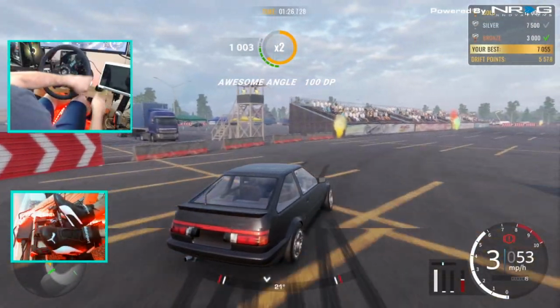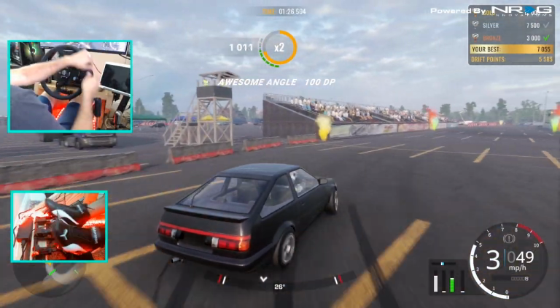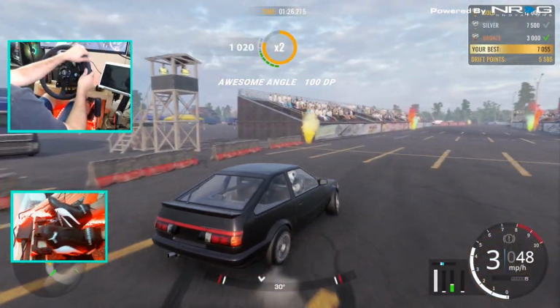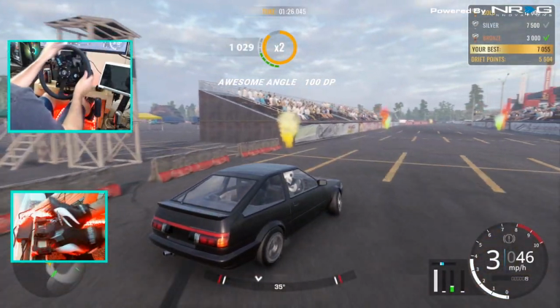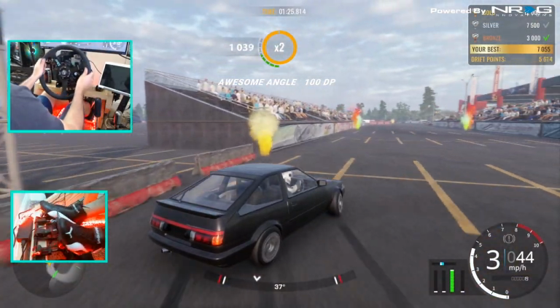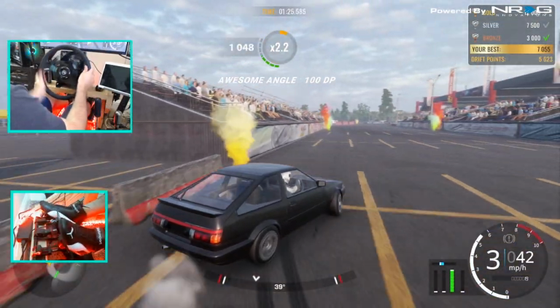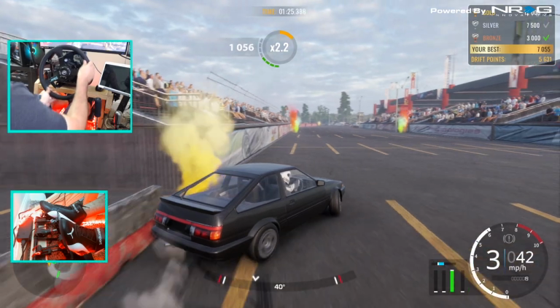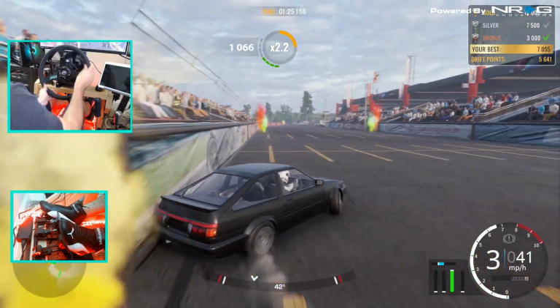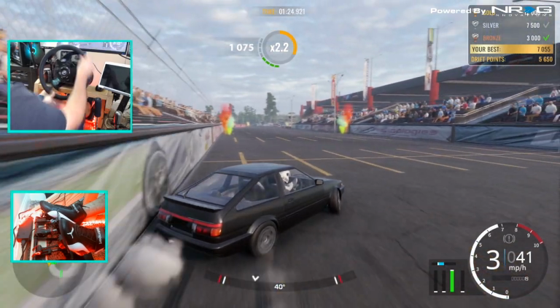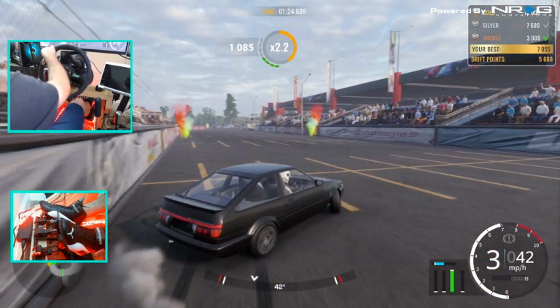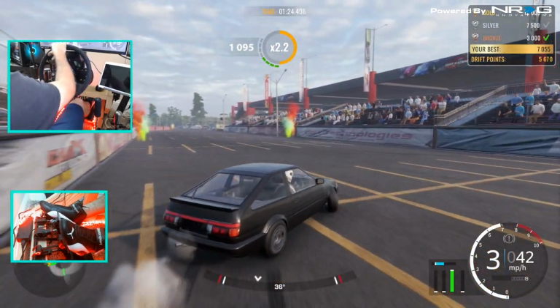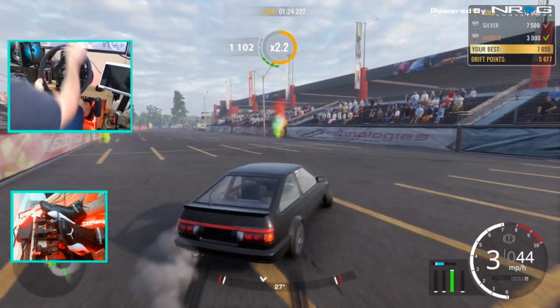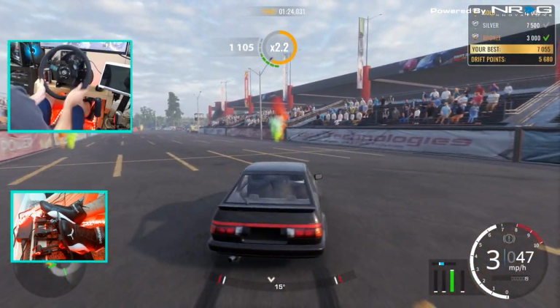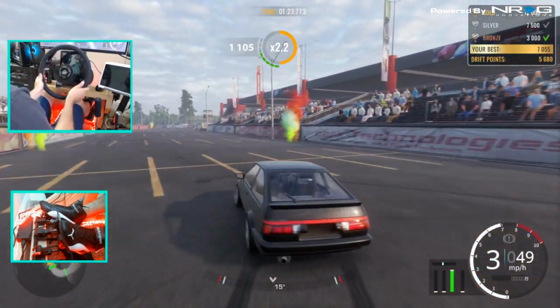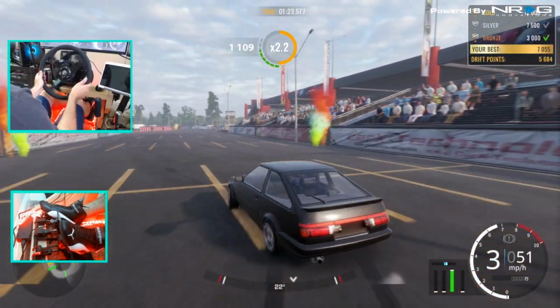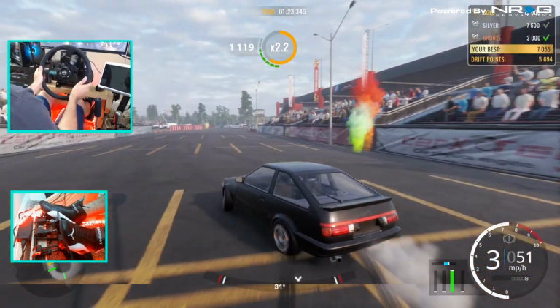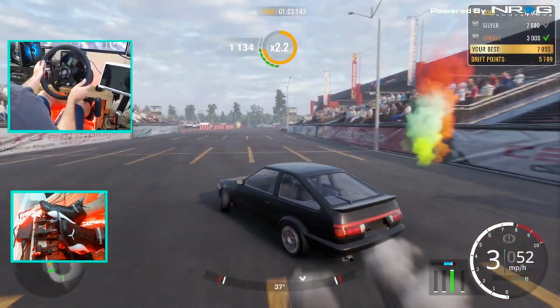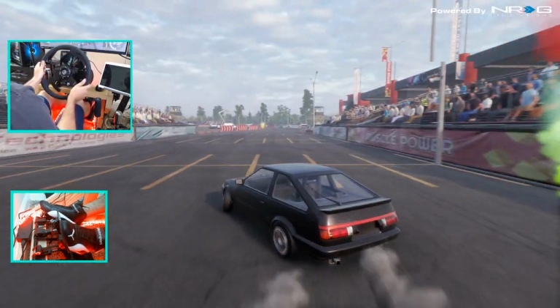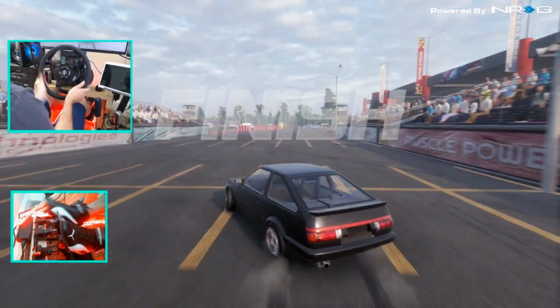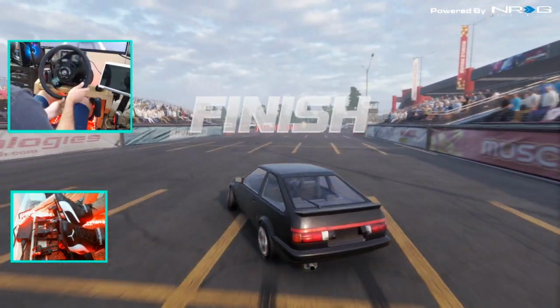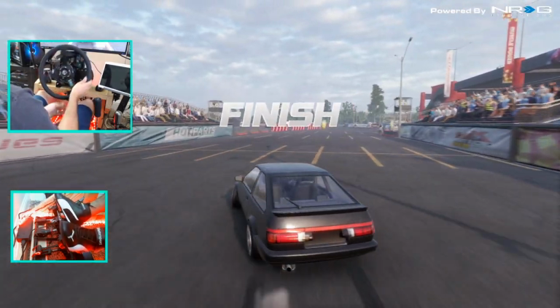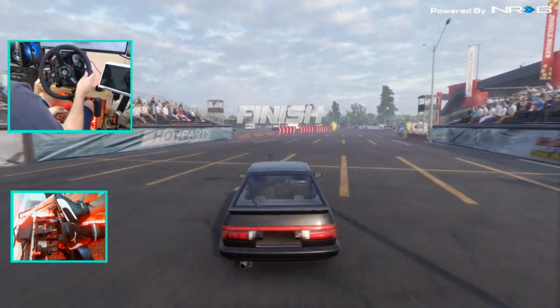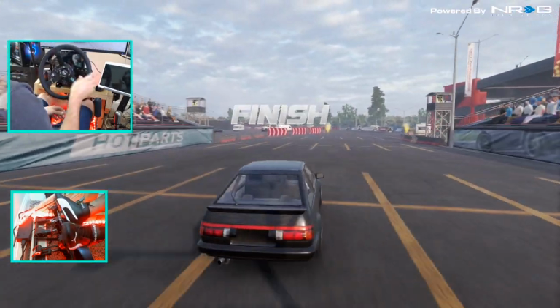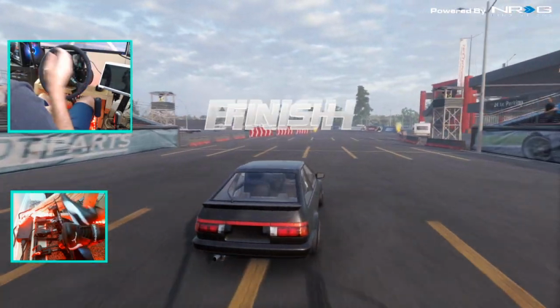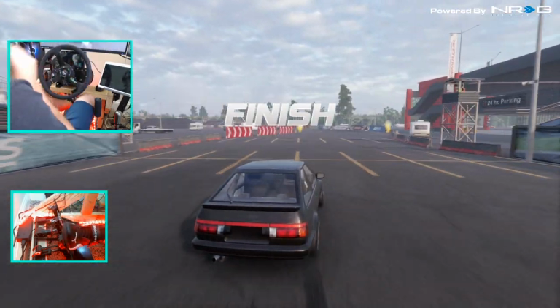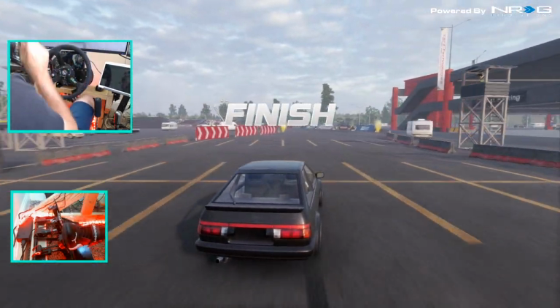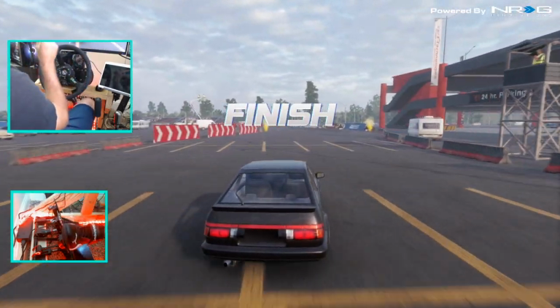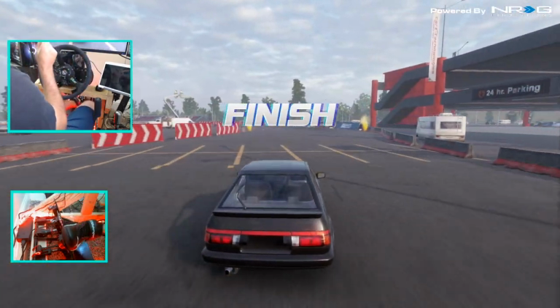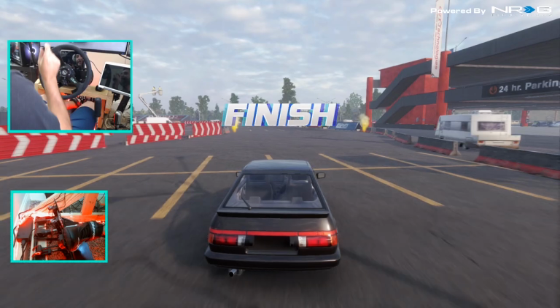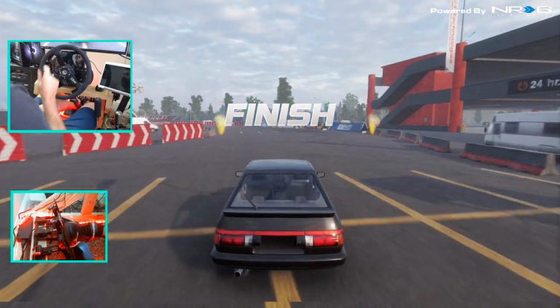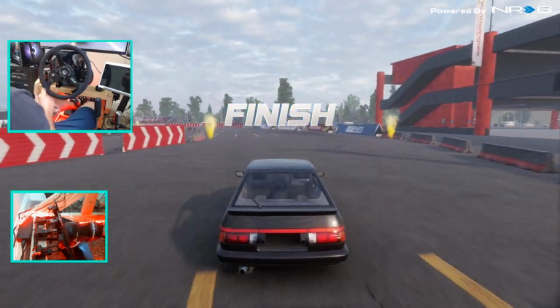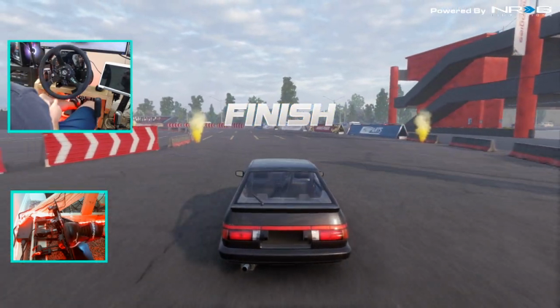Manage that bump well, just a wall scrape. Just a little bit of a wall scrape.